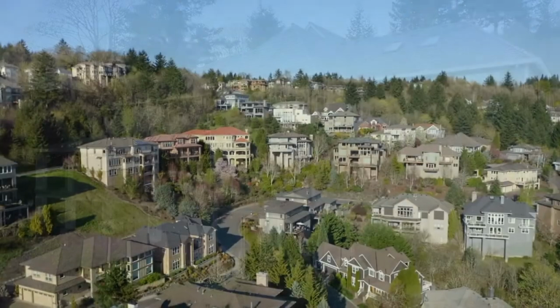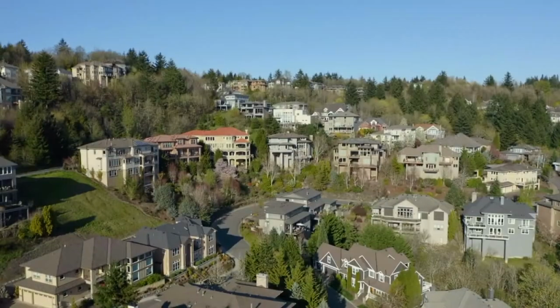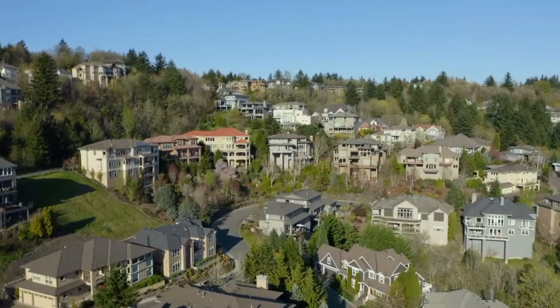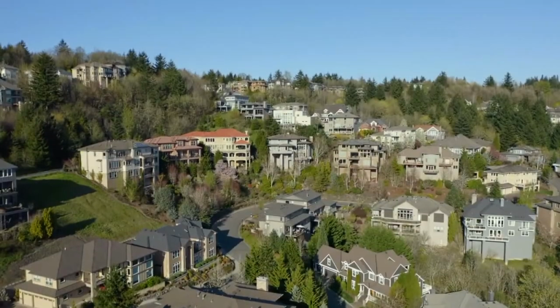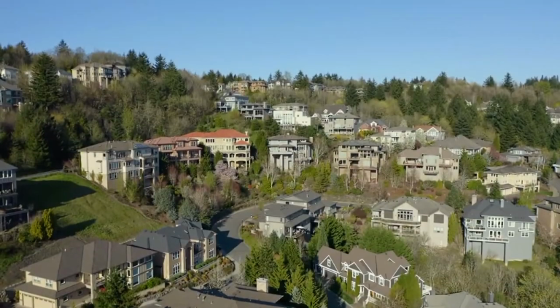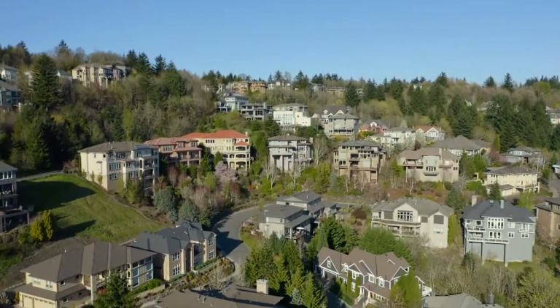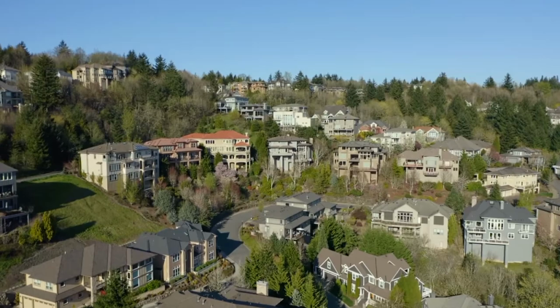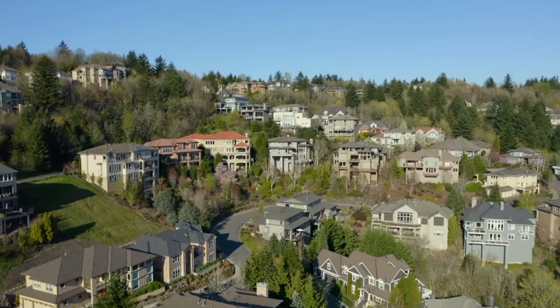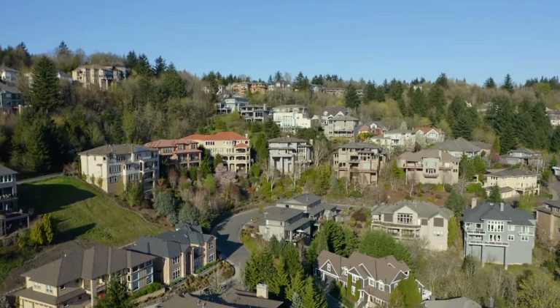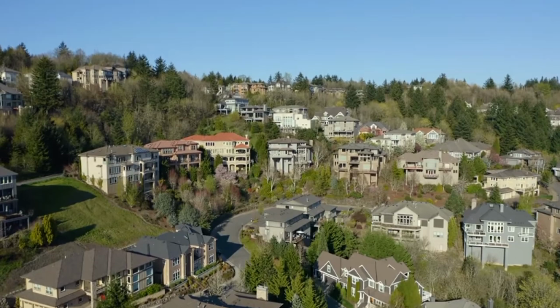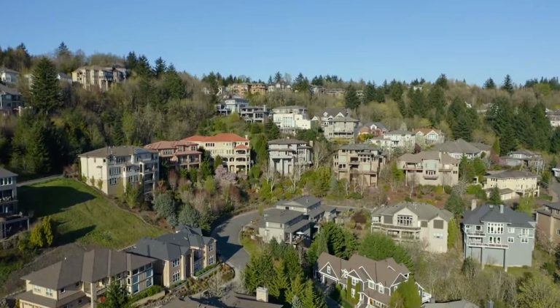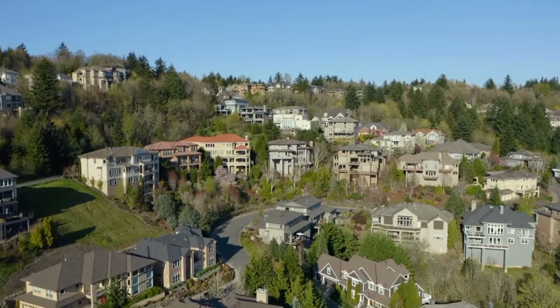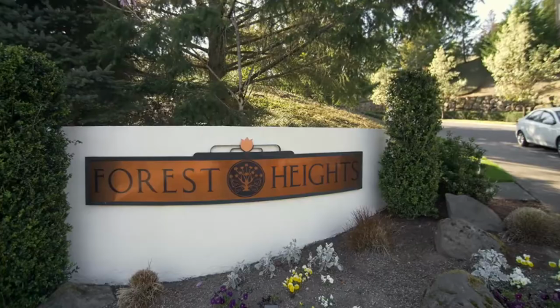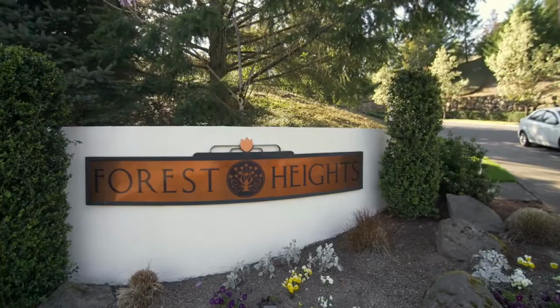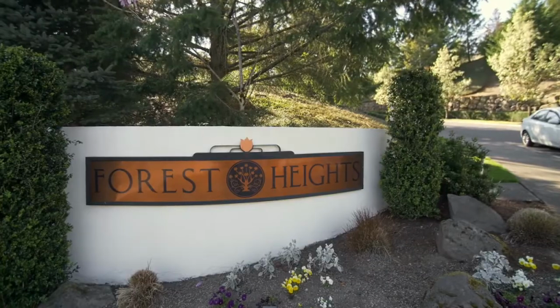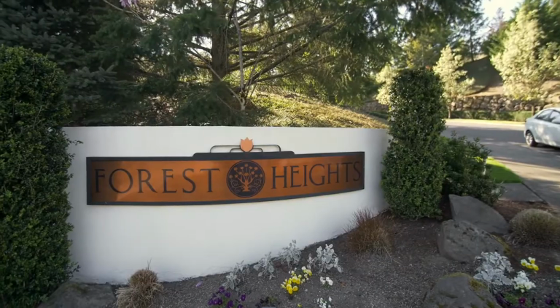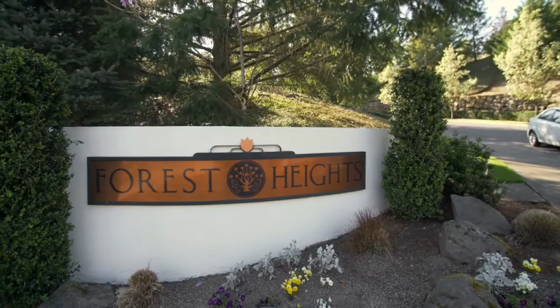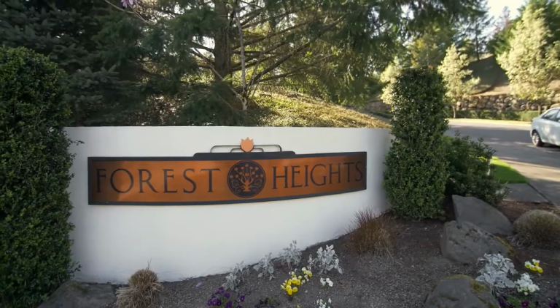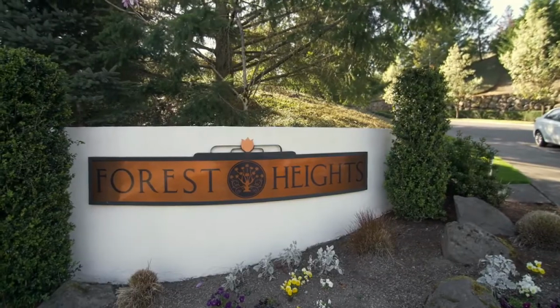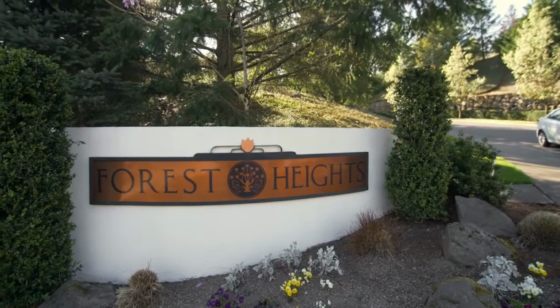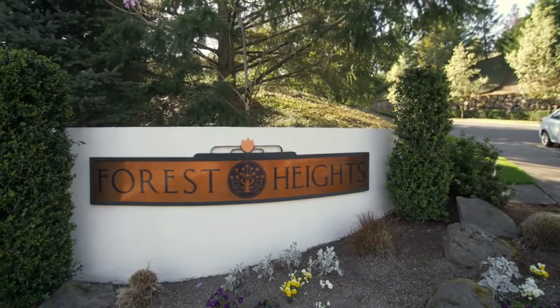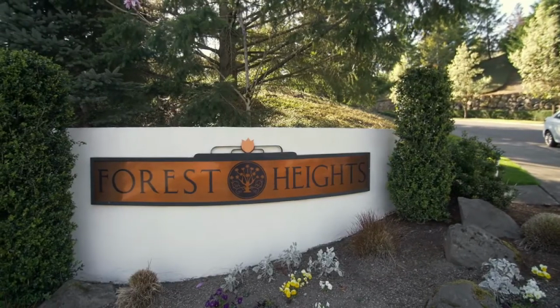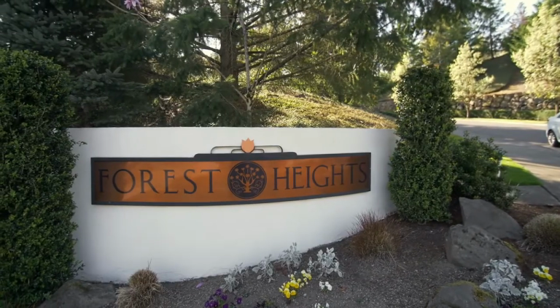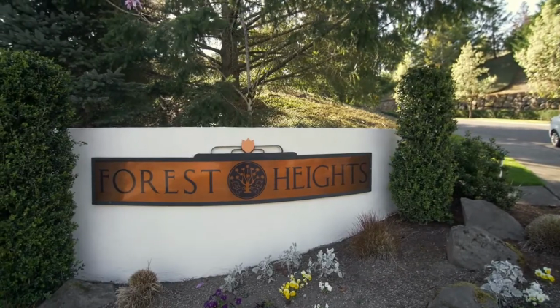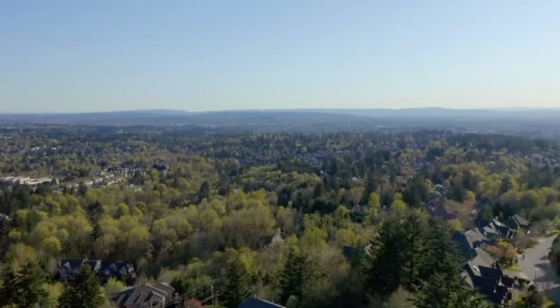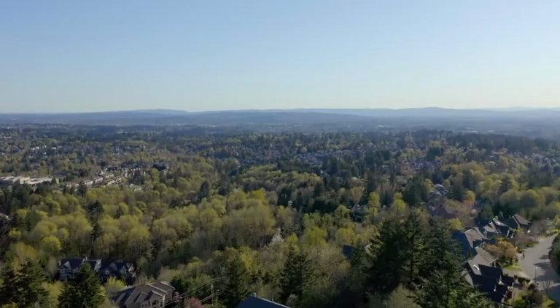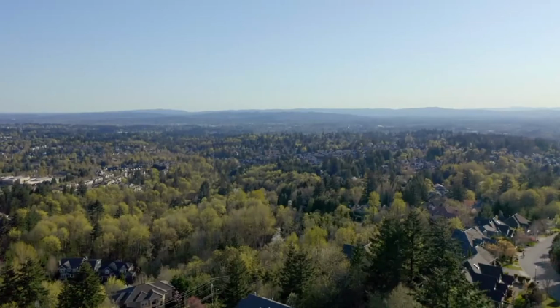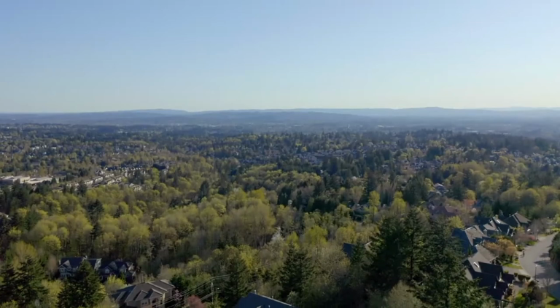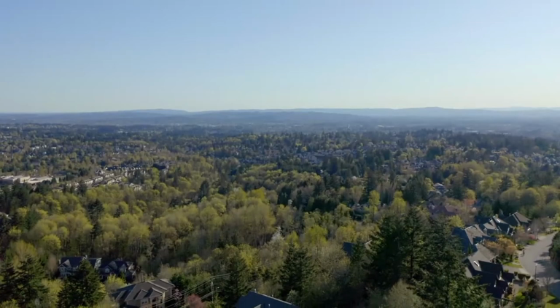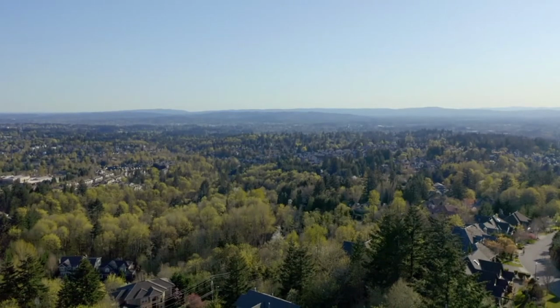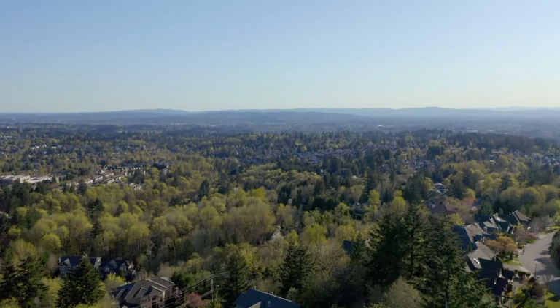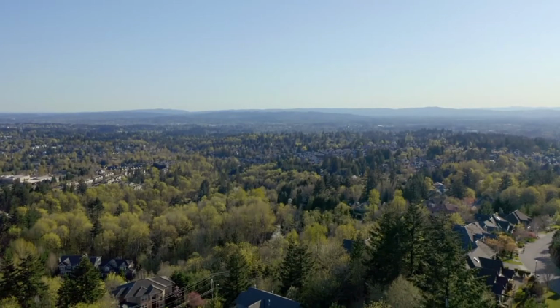It's special here. You're up in the hills. I love the neighborhood and I love, love, love the view.